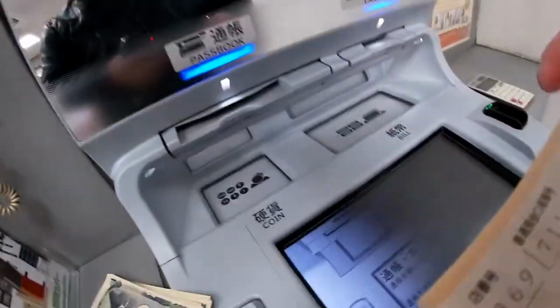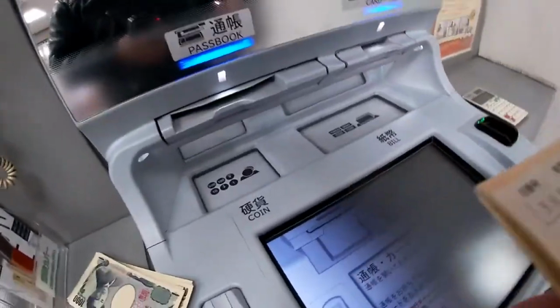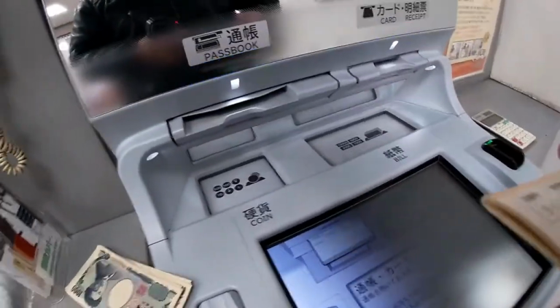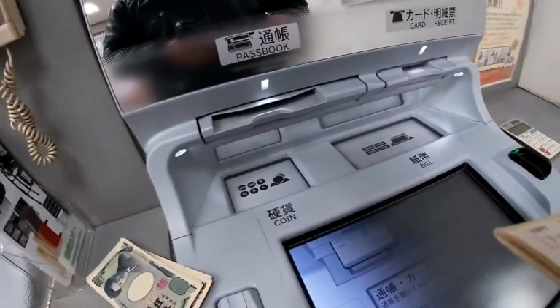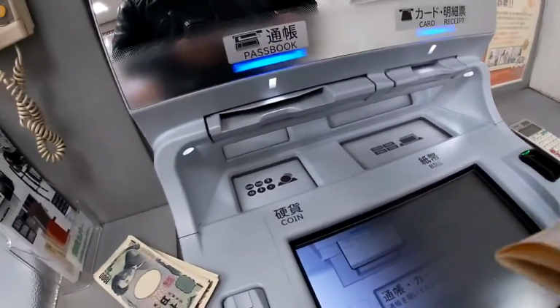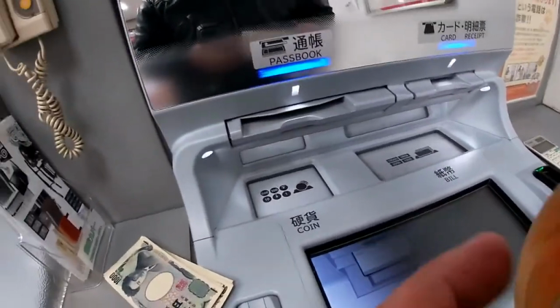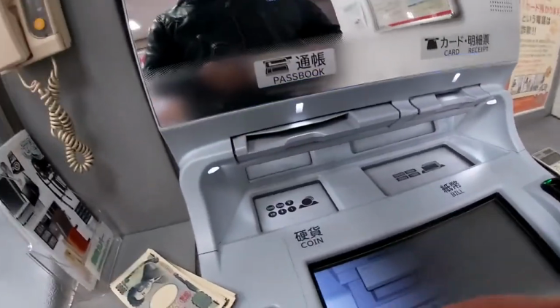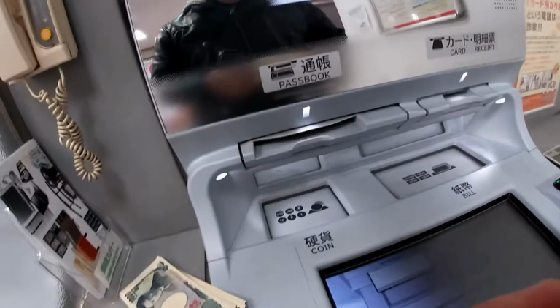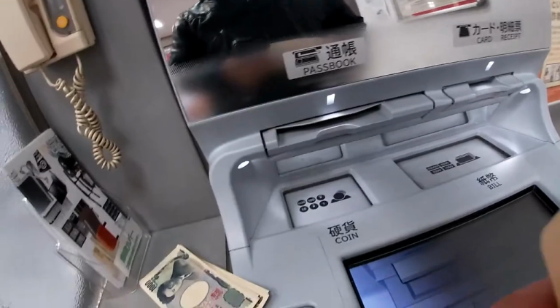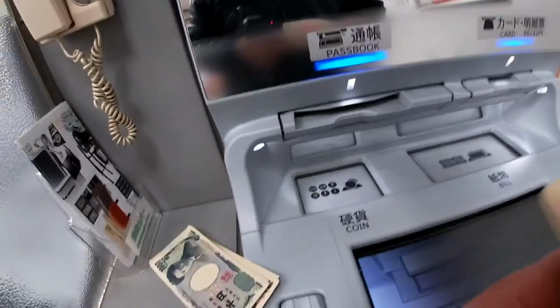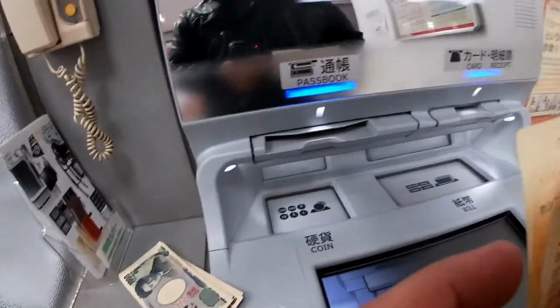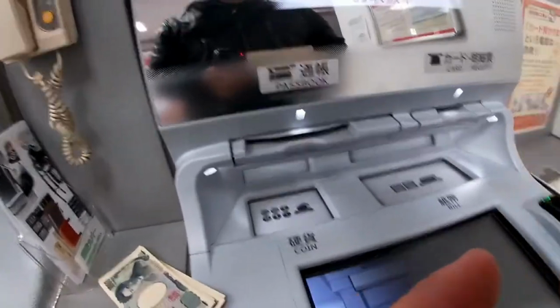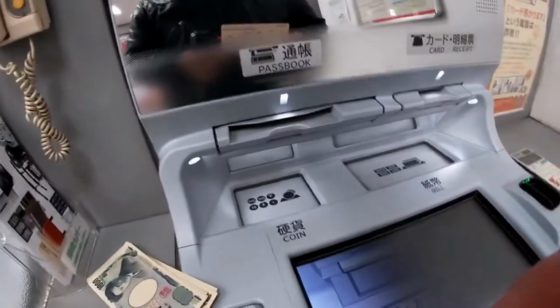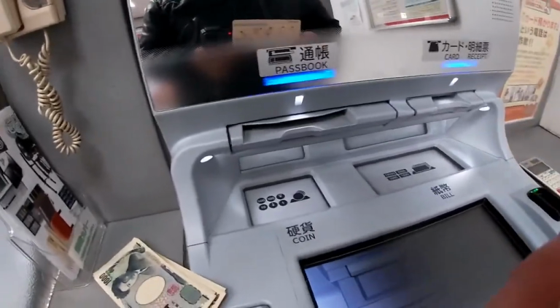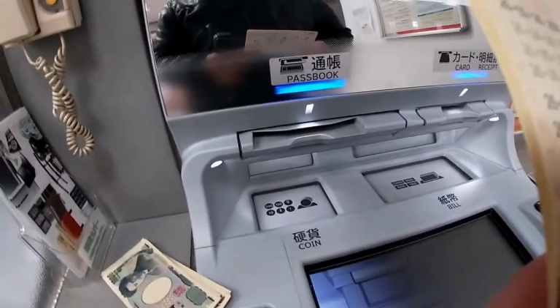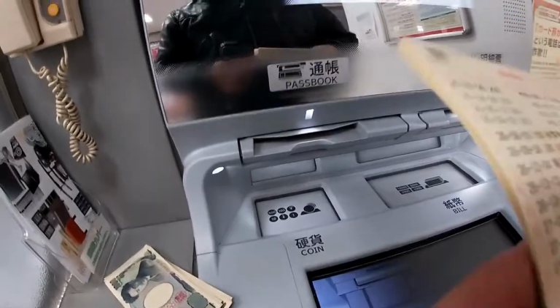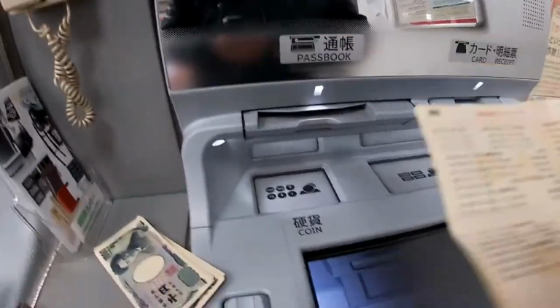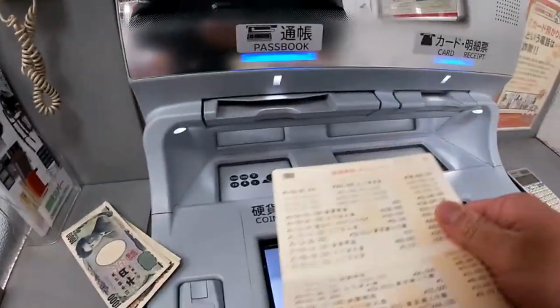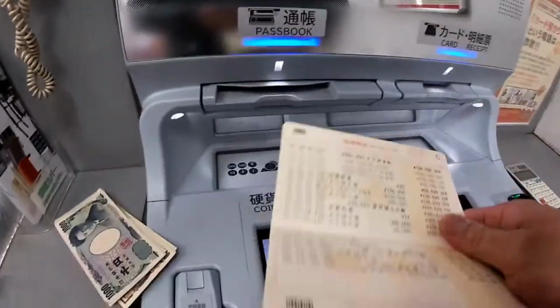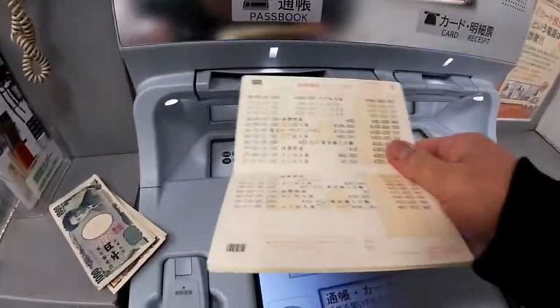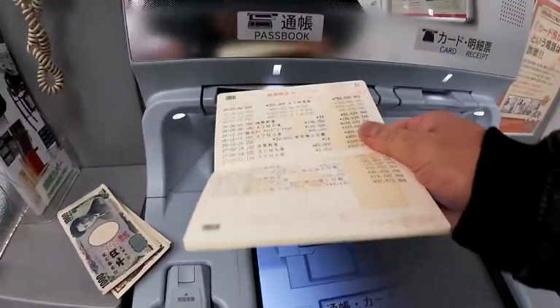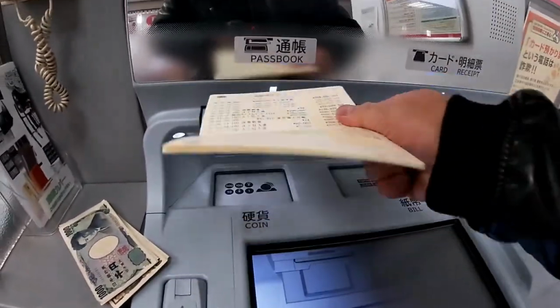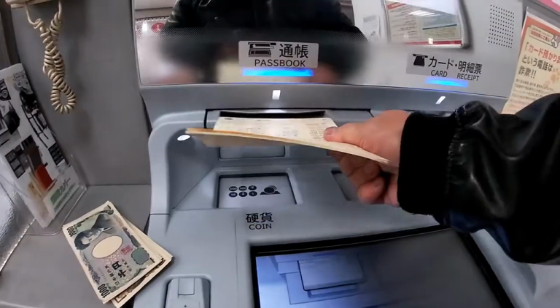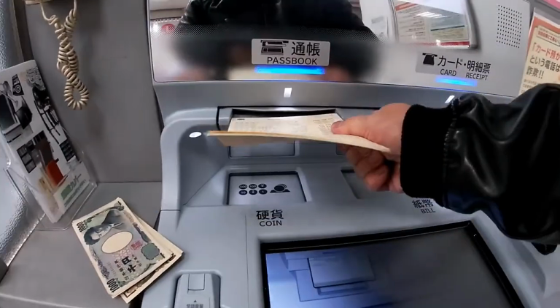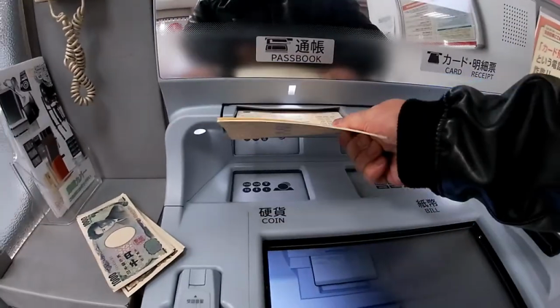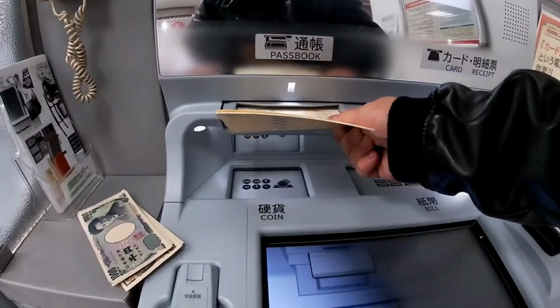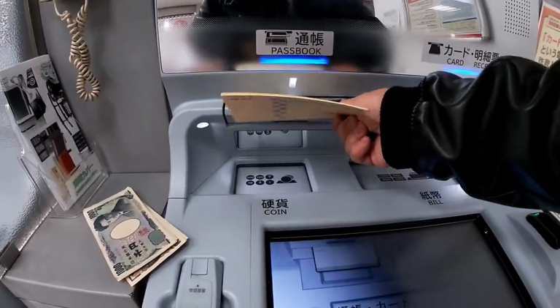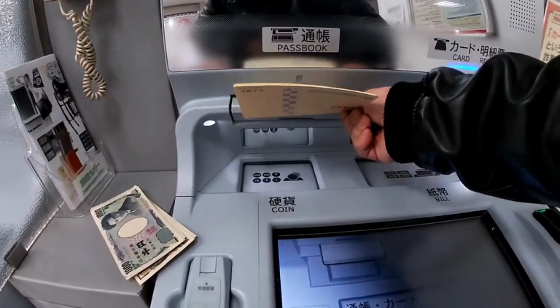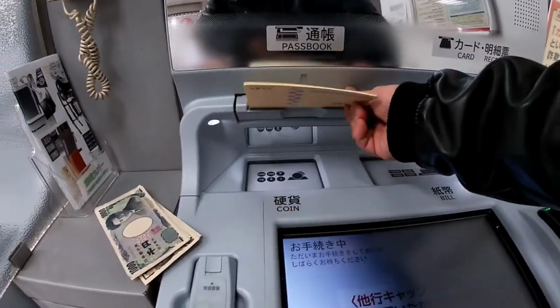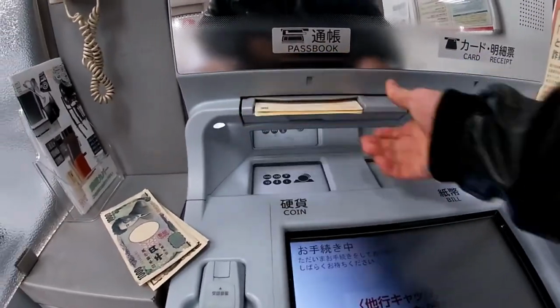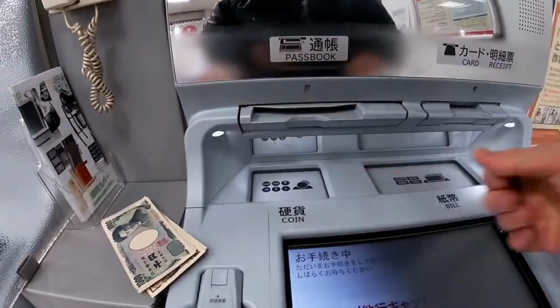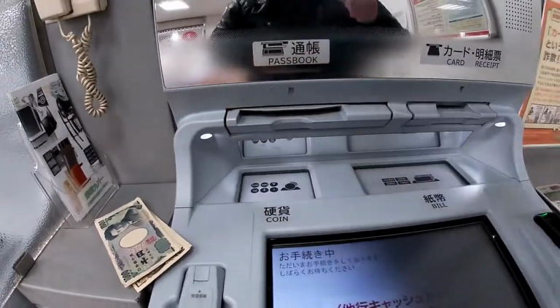Wait for the passbook slot to light up, then insert my passbook on the last page that had an update.